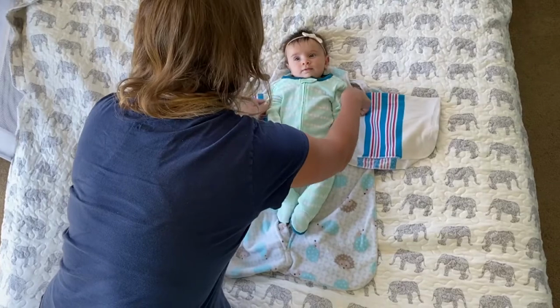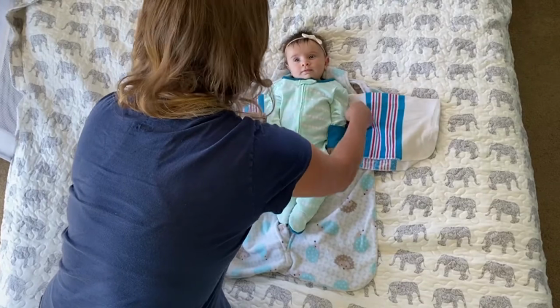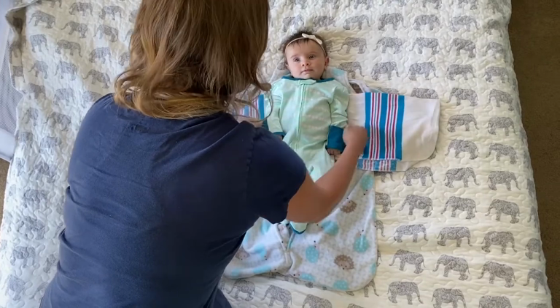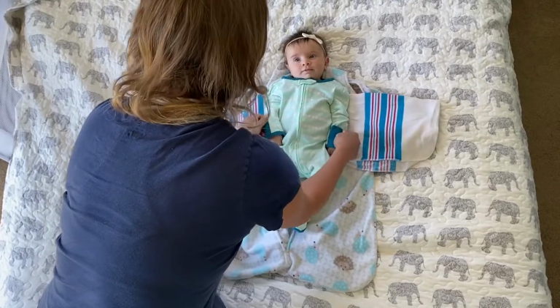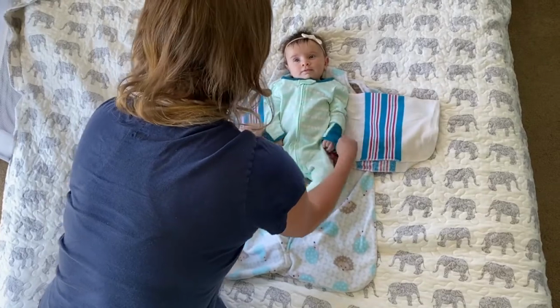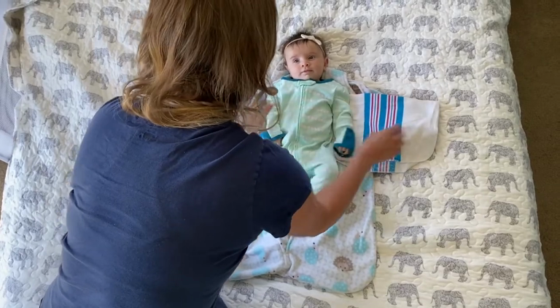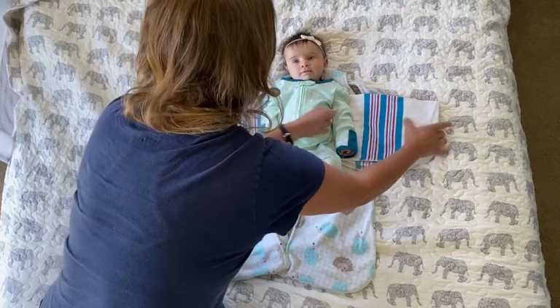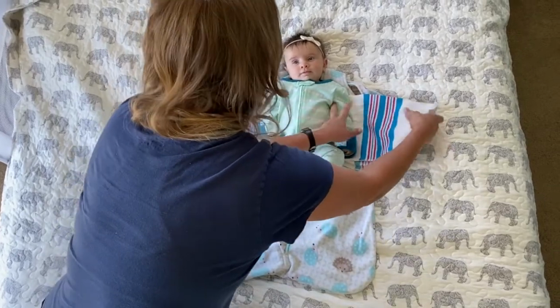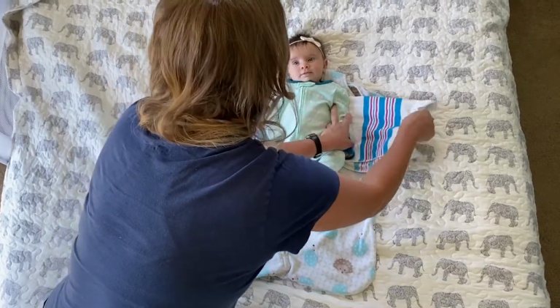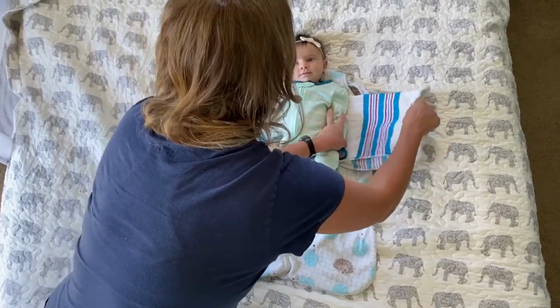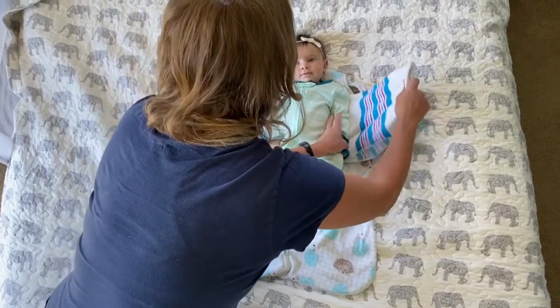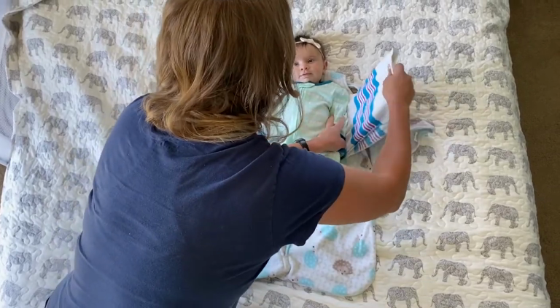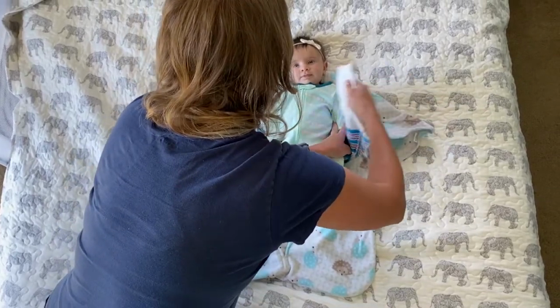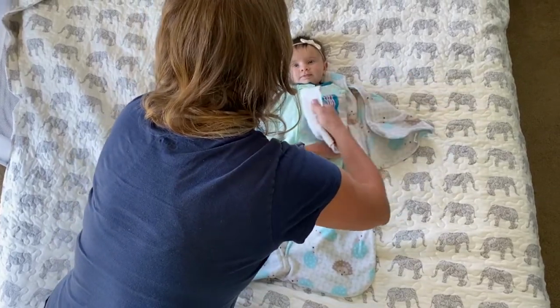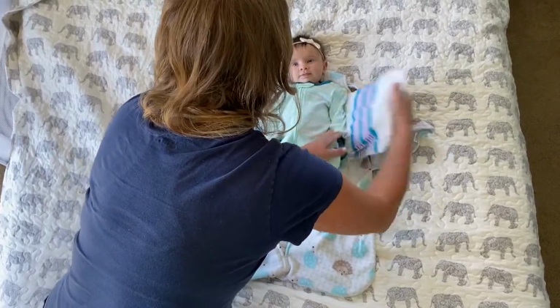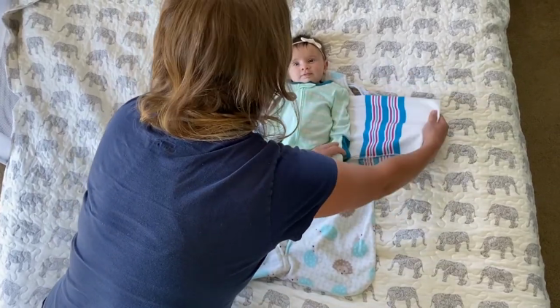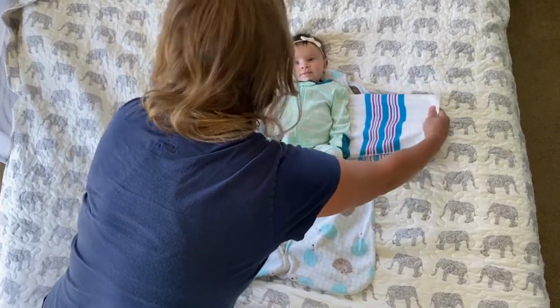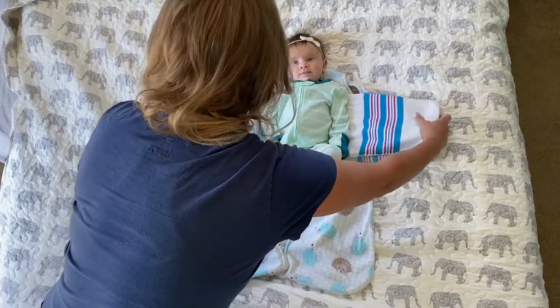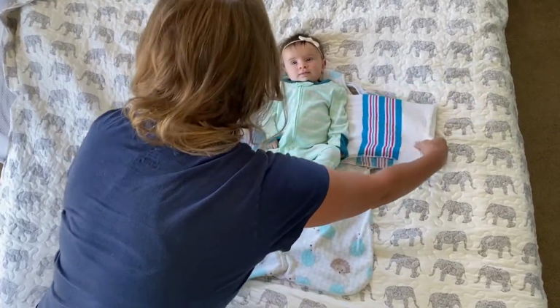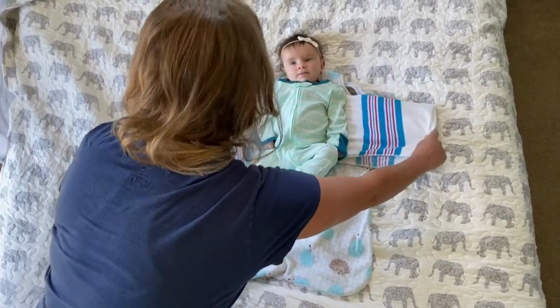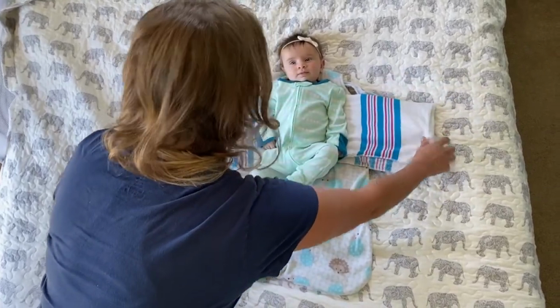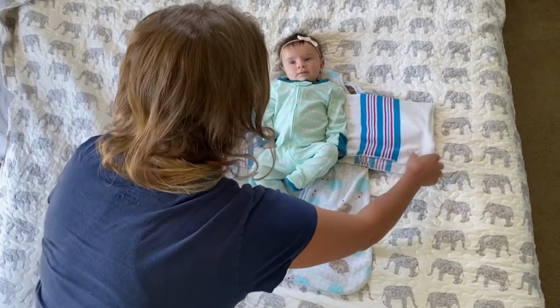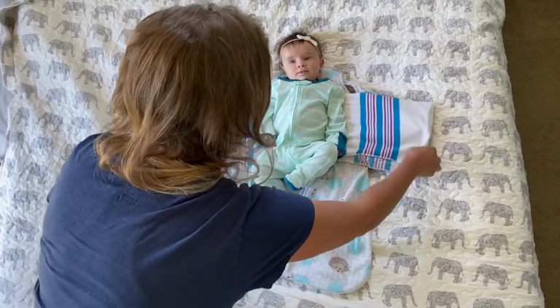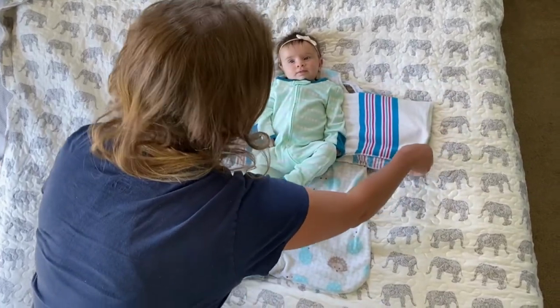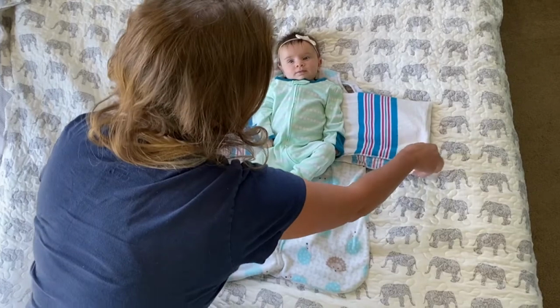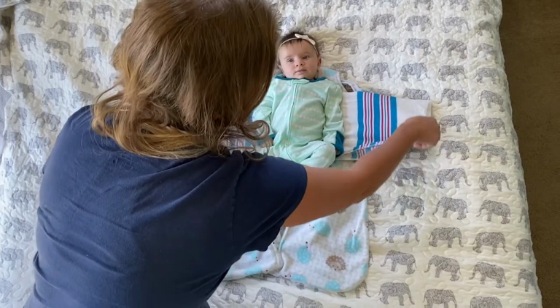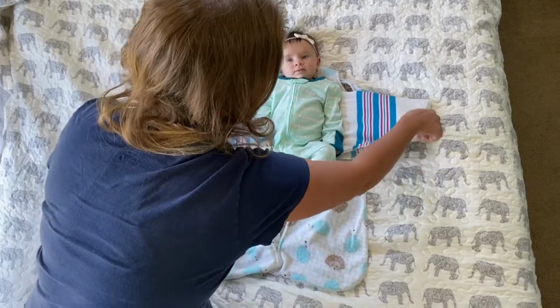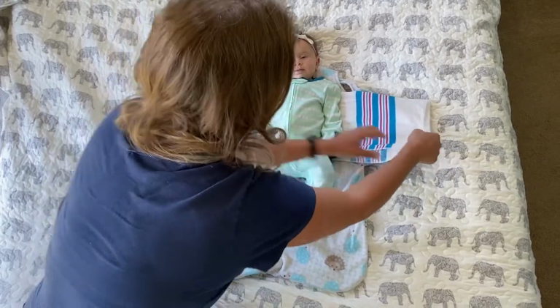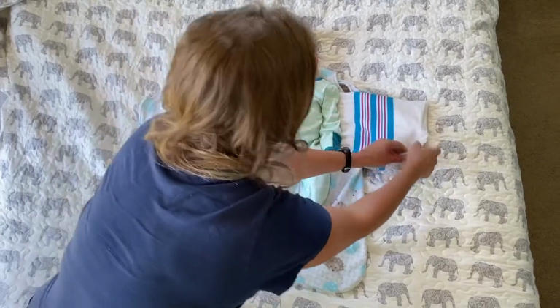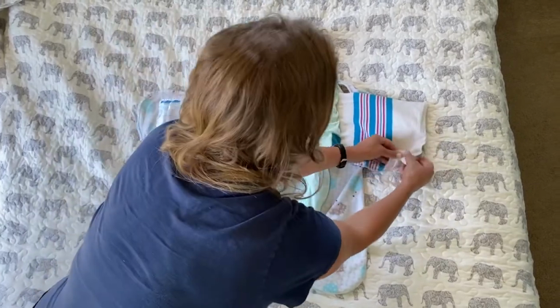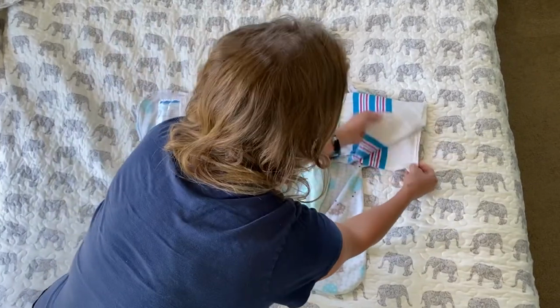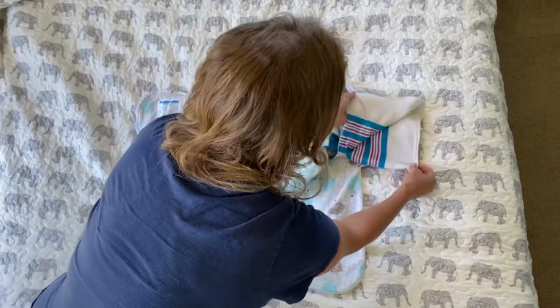Basically, we're going to take a receiving blanket. I've folded it here into fourths the long way.